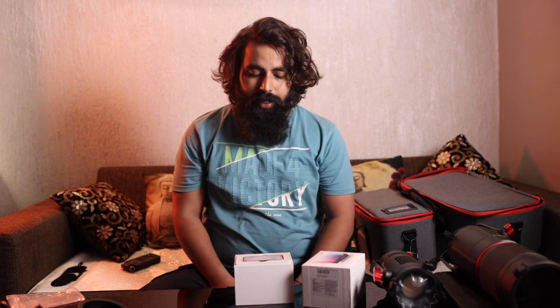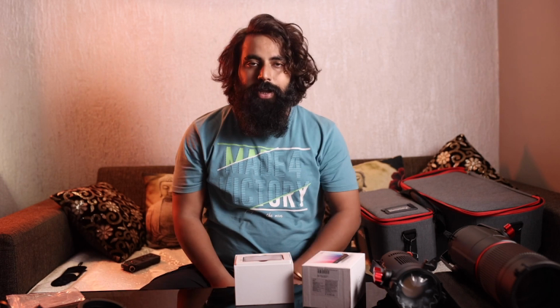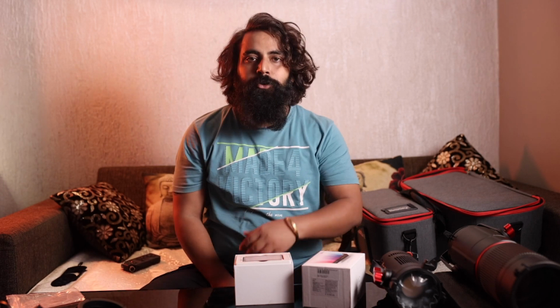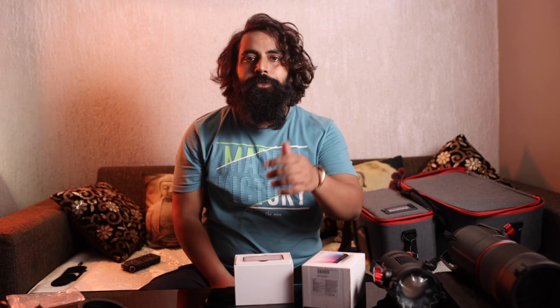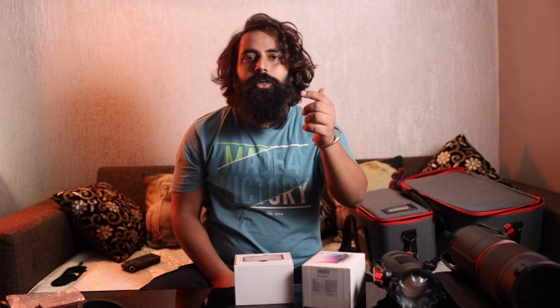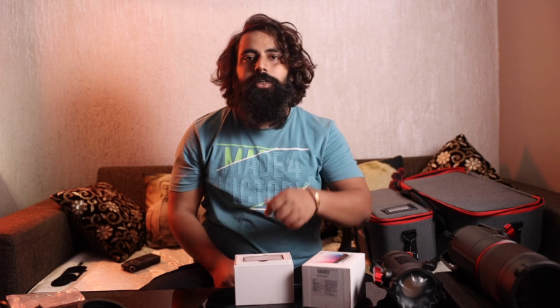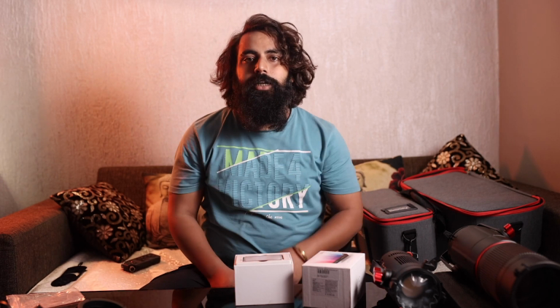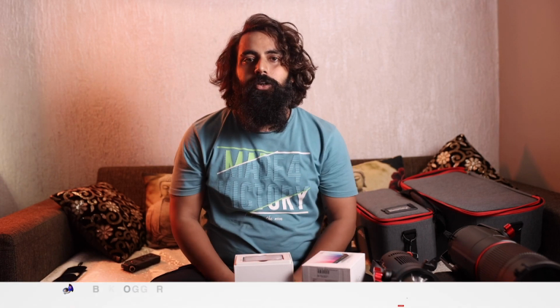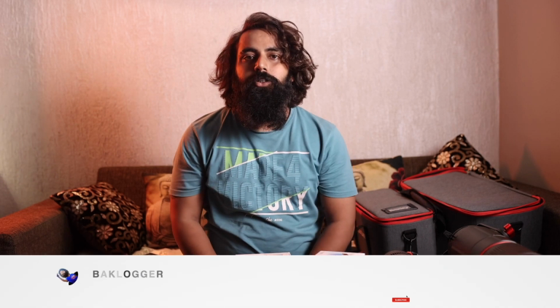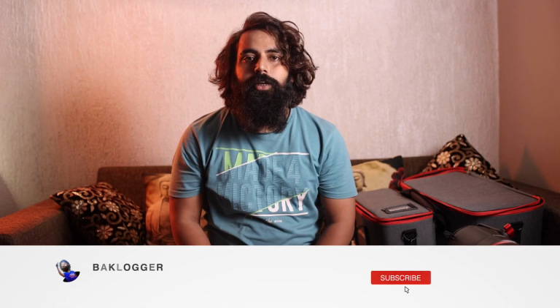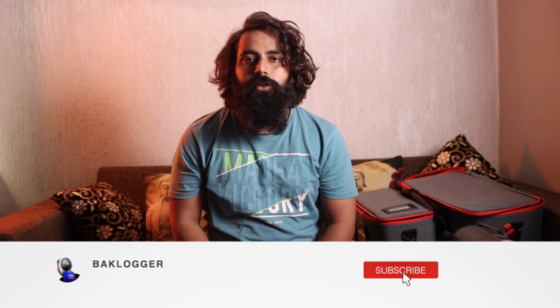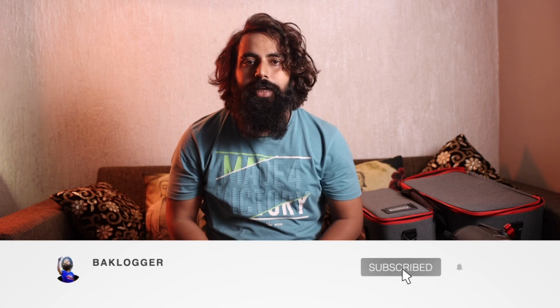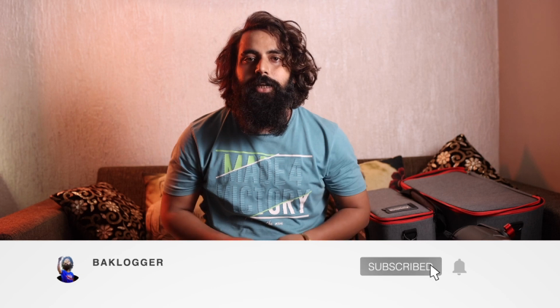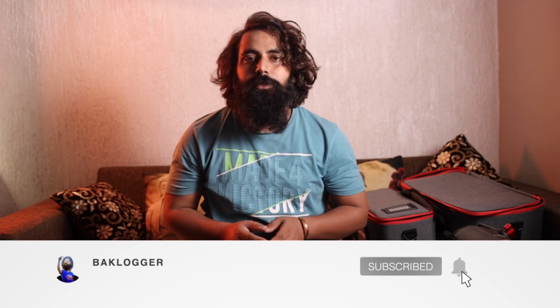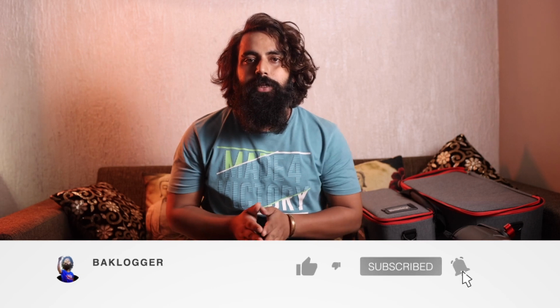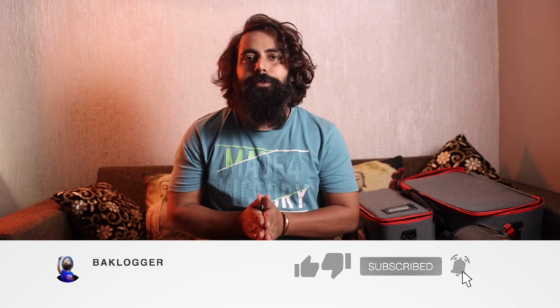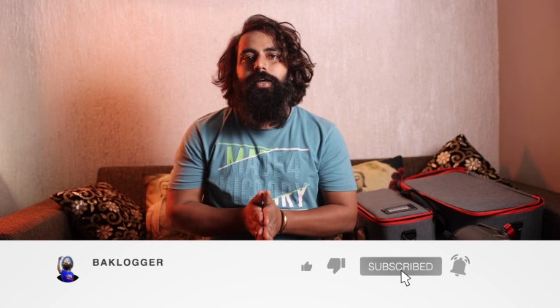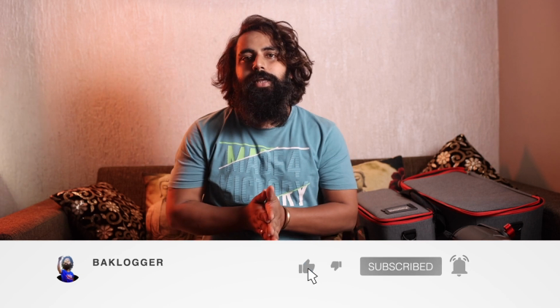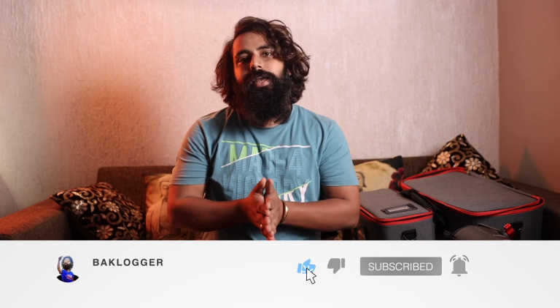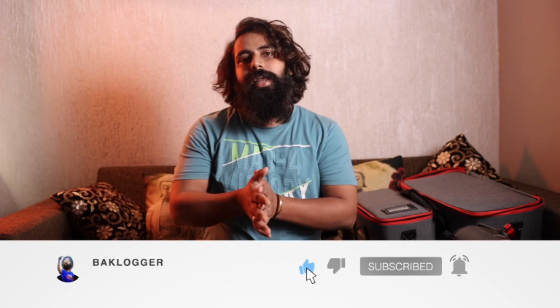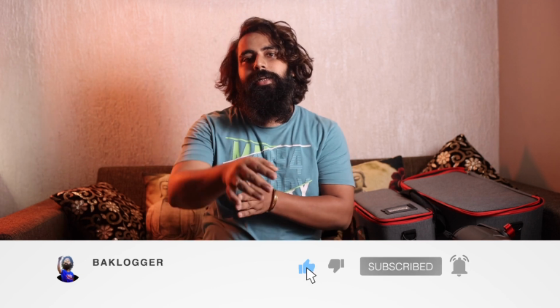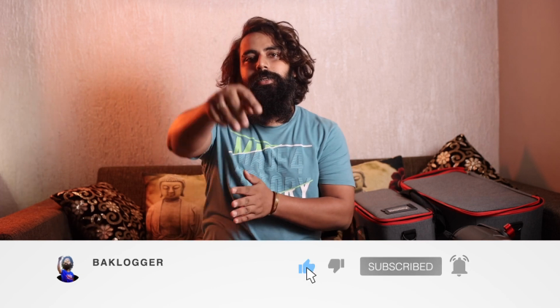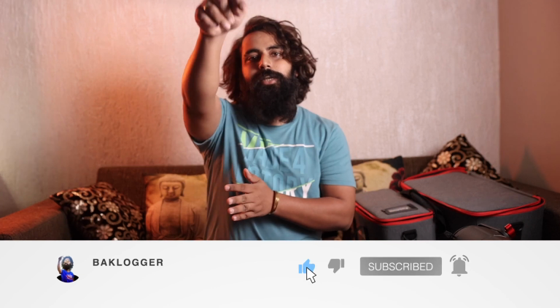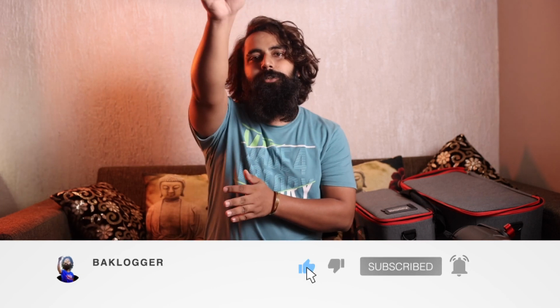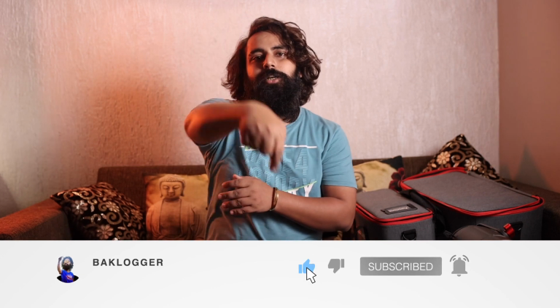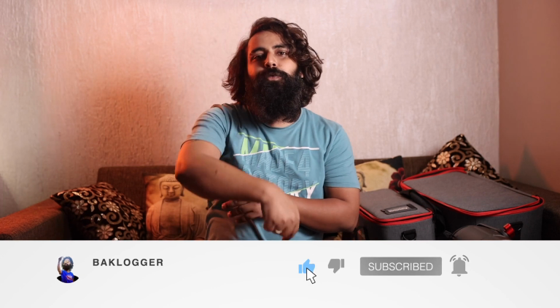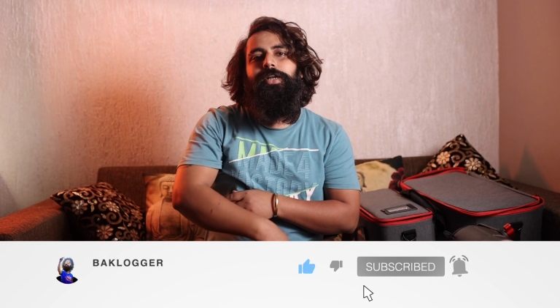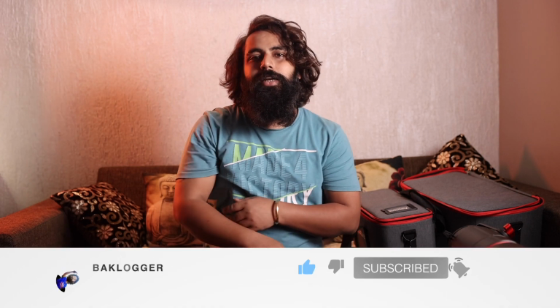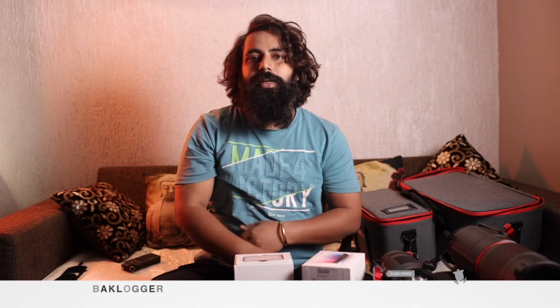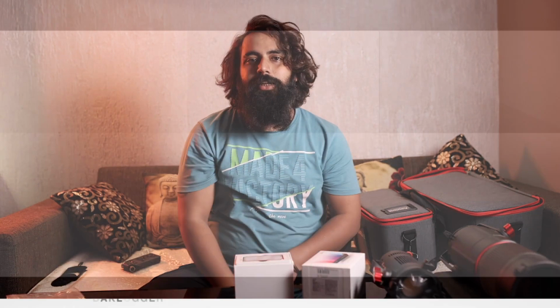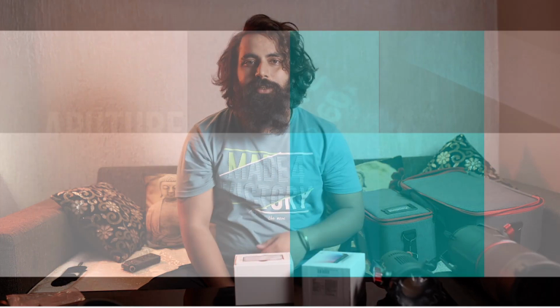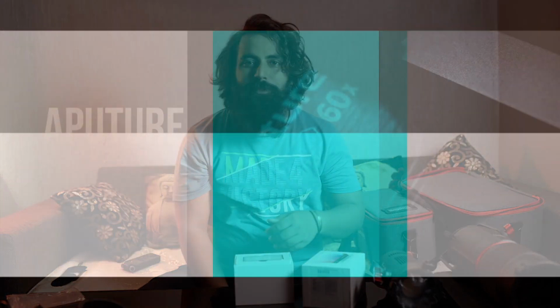If you liked this video, please like, subscribe, and wait for the next video. Thank you.